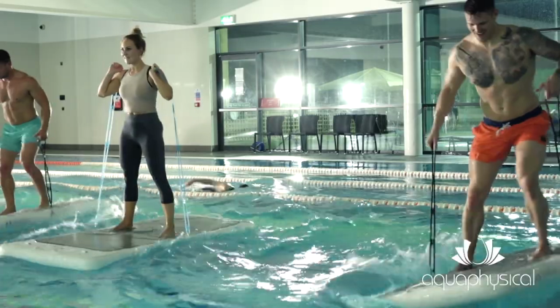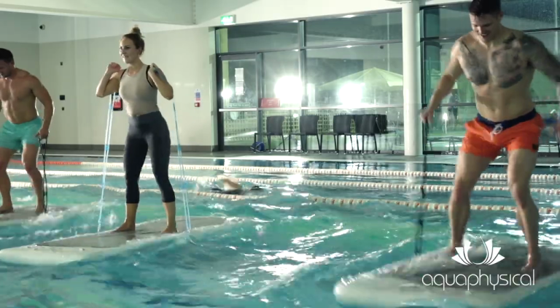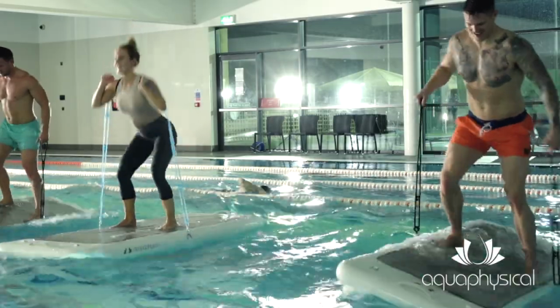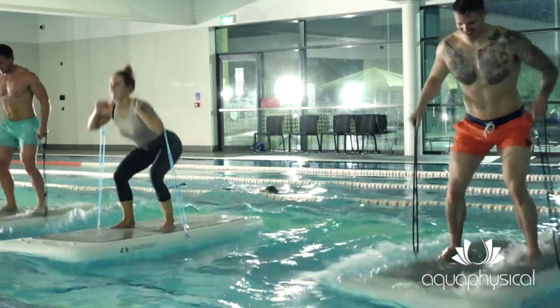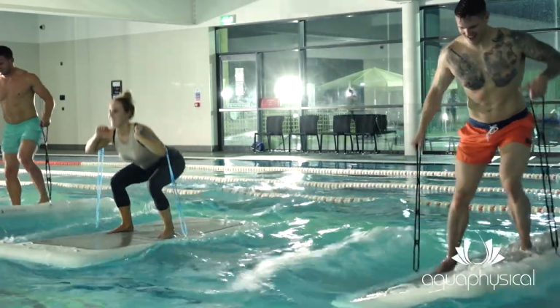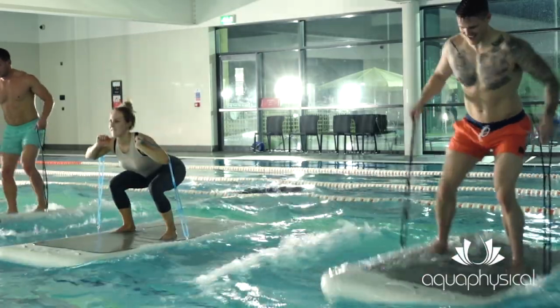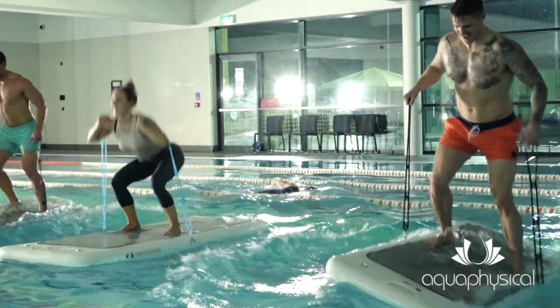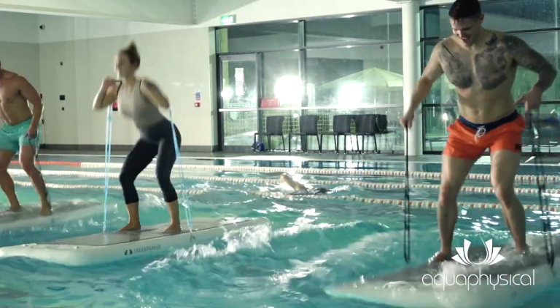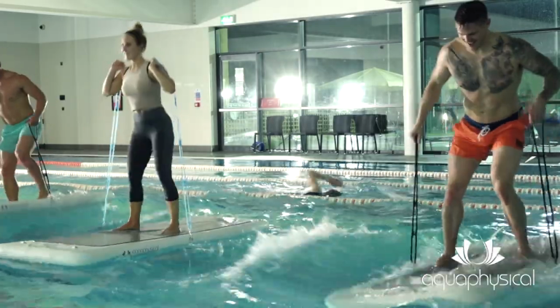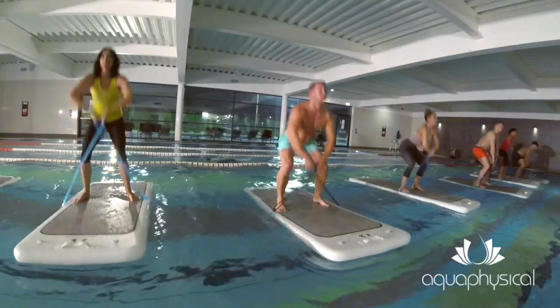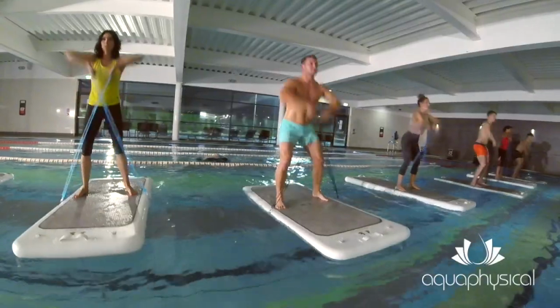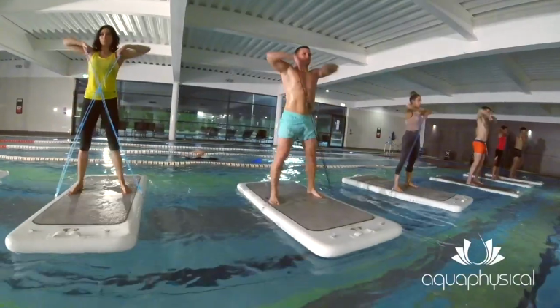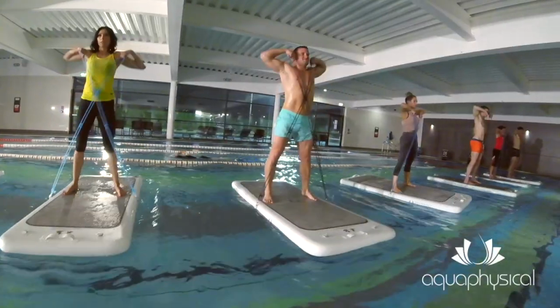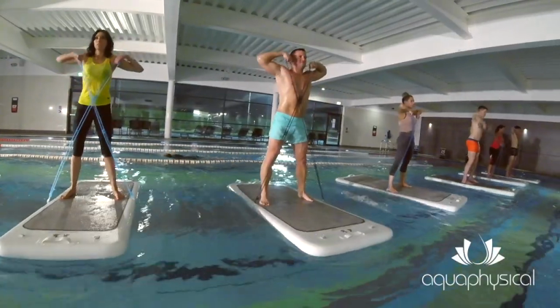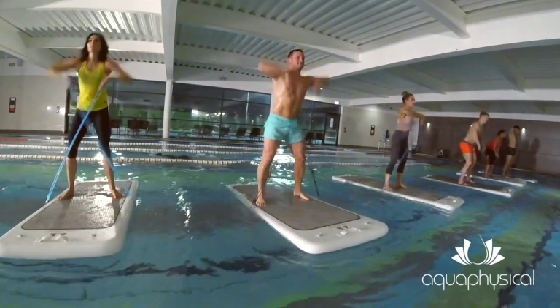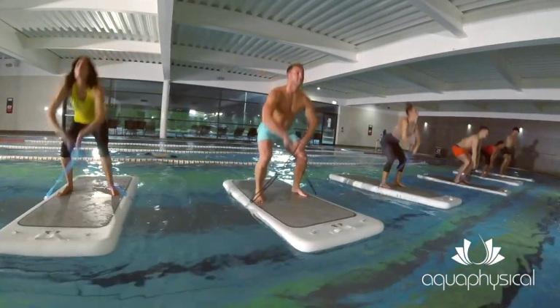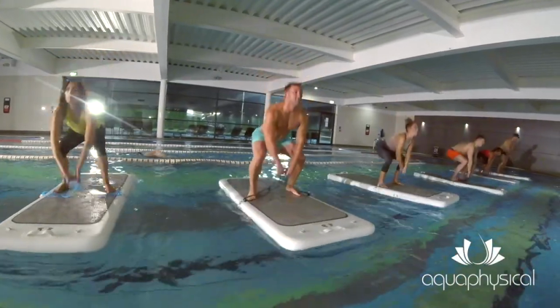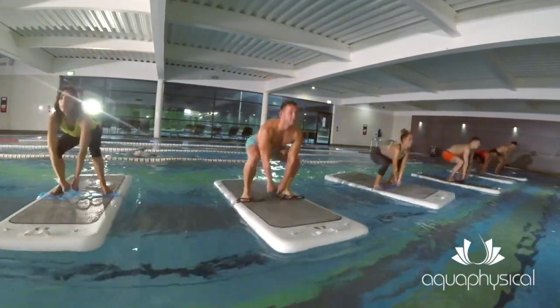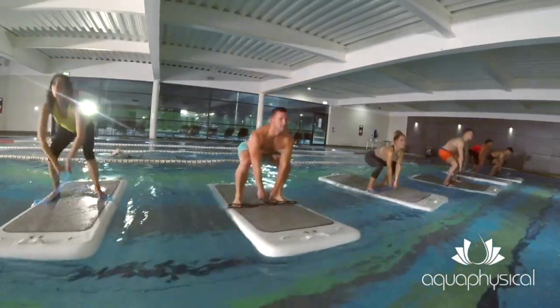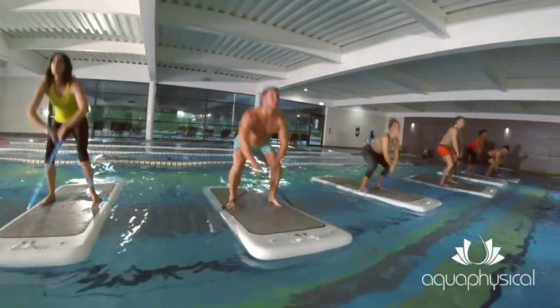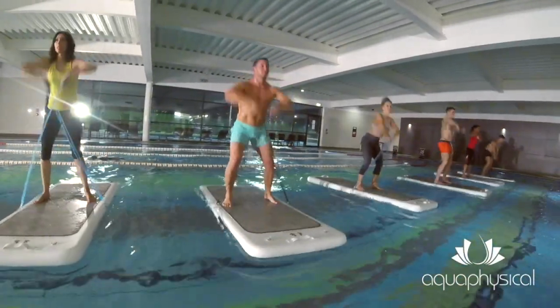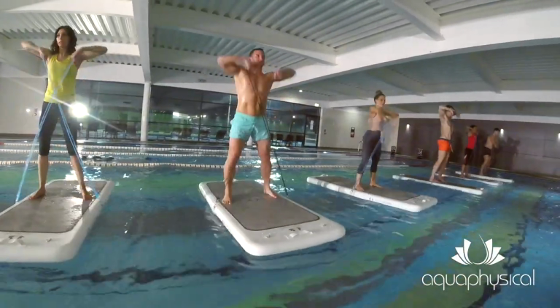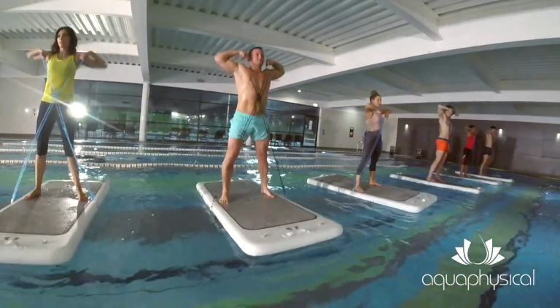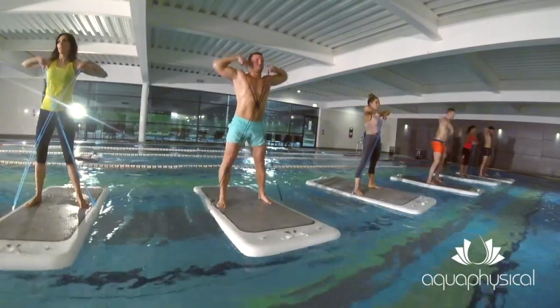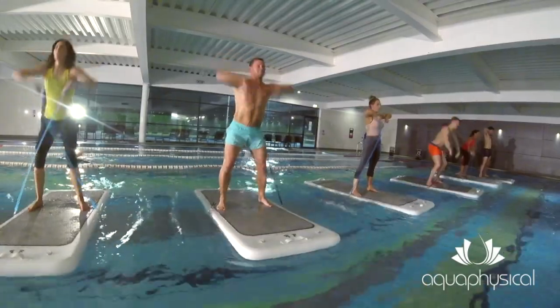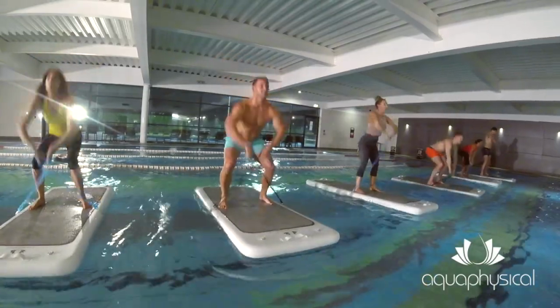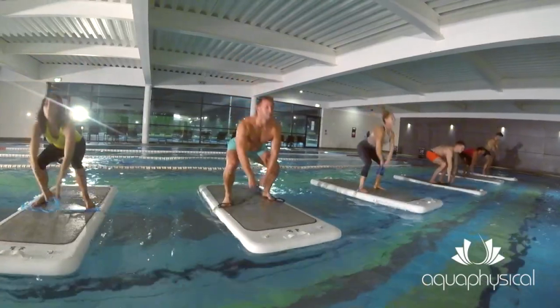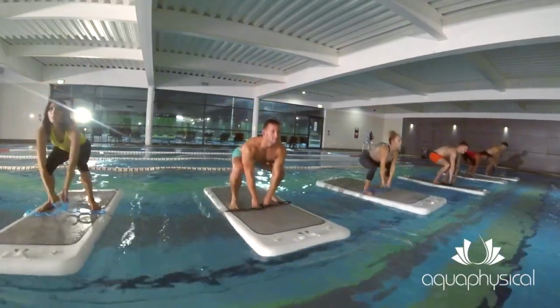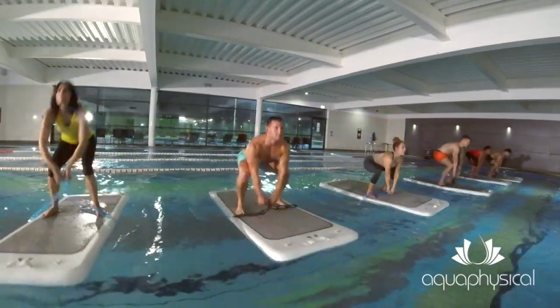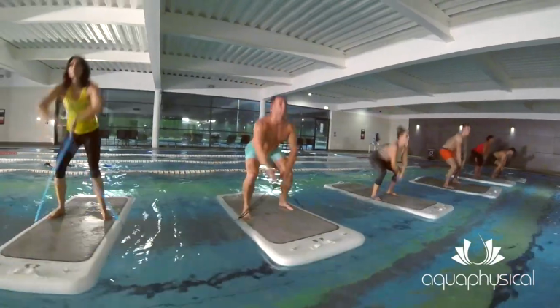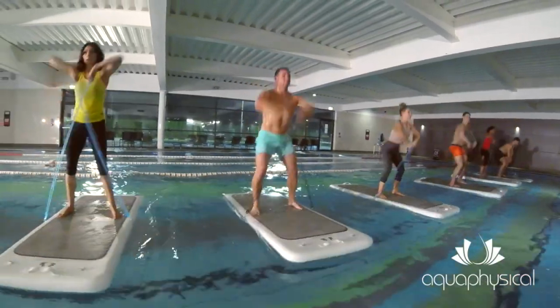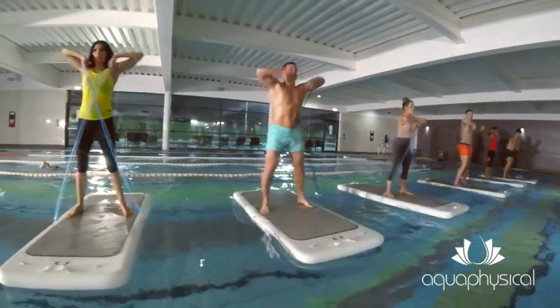Resistance training on the Aquabase opens up a whole new way of exercising, perfect for float fit classes and rehabilitation programs.